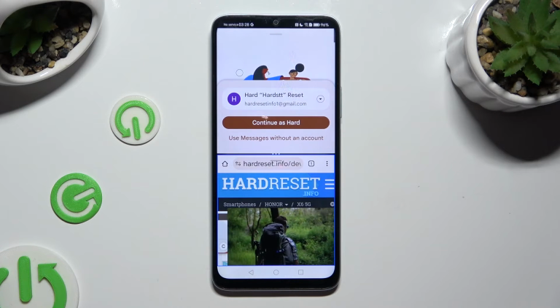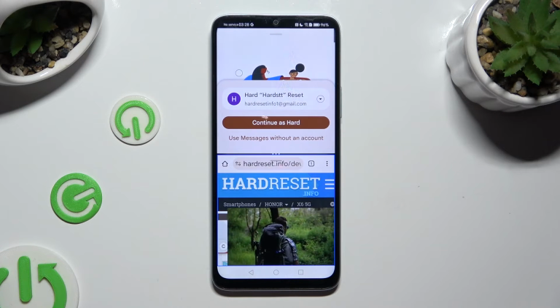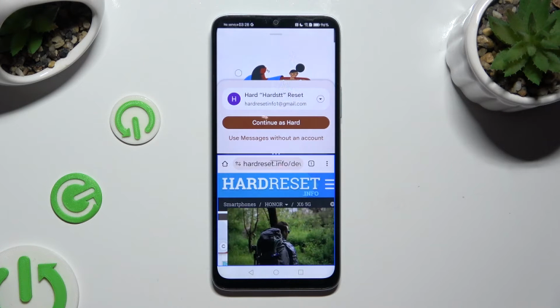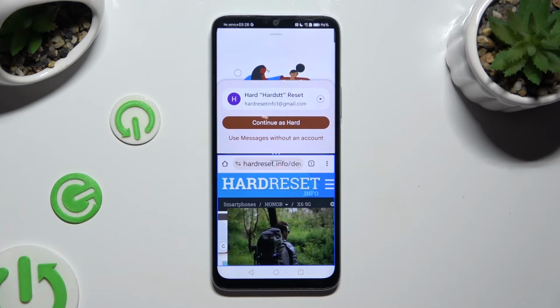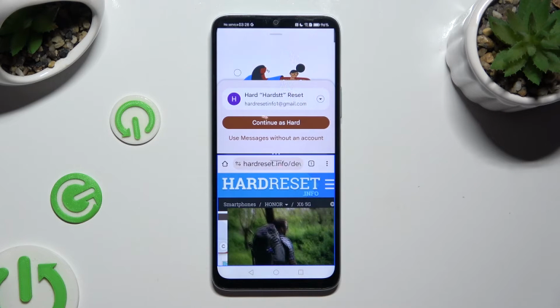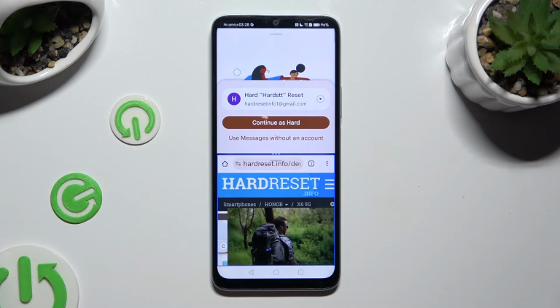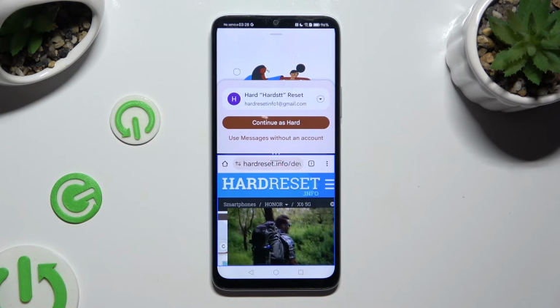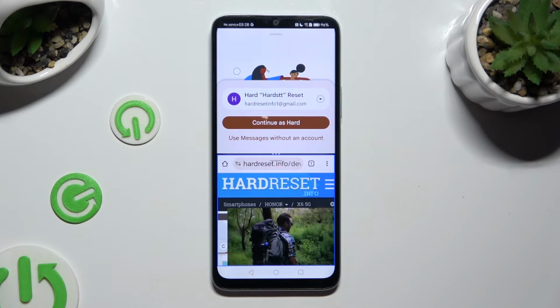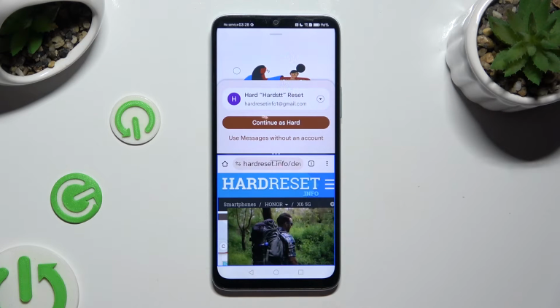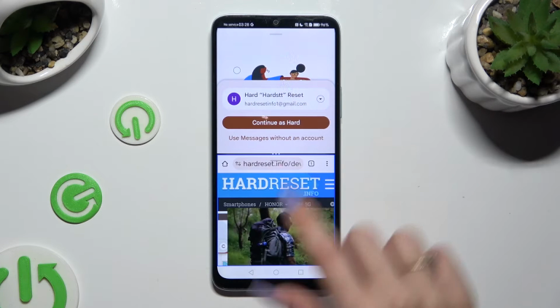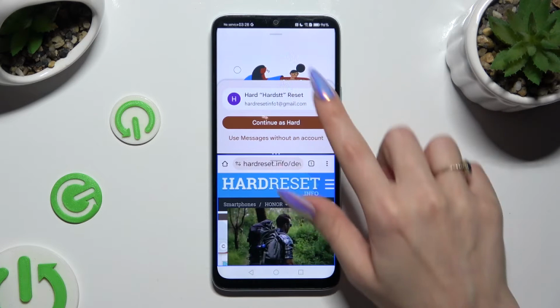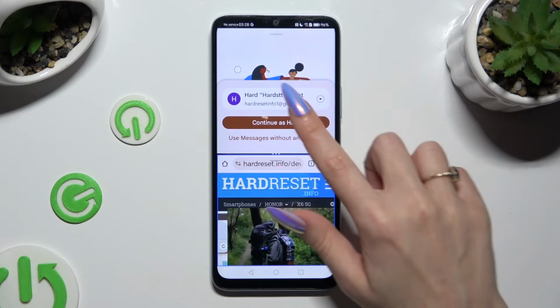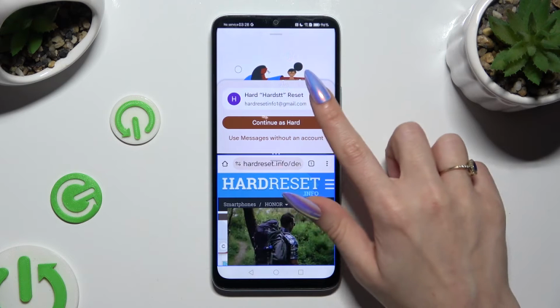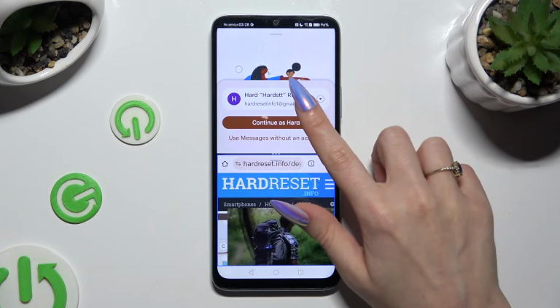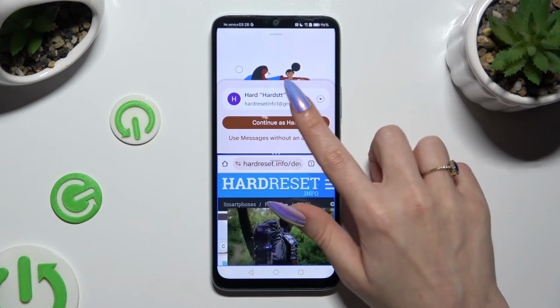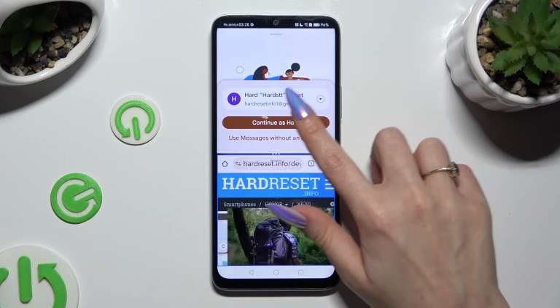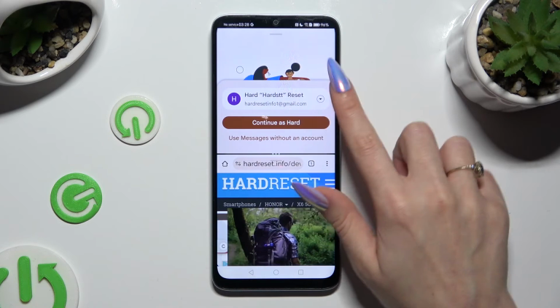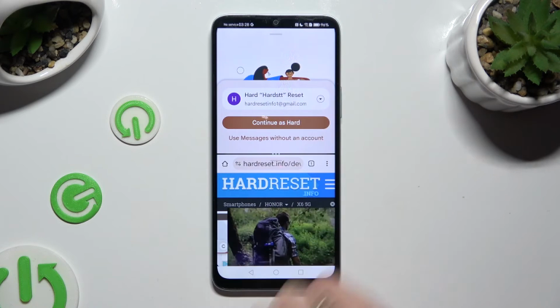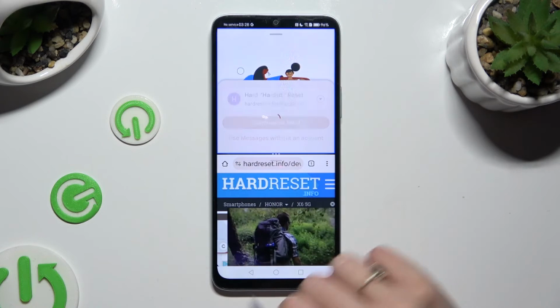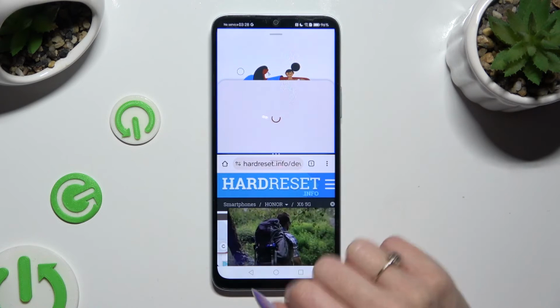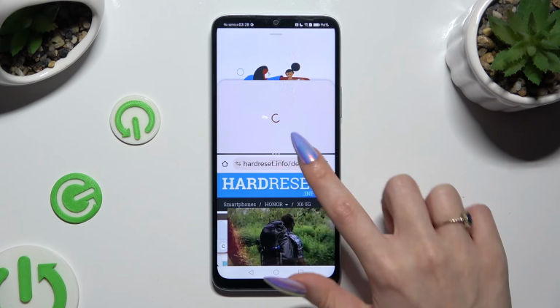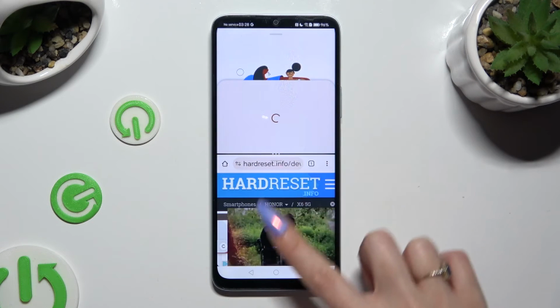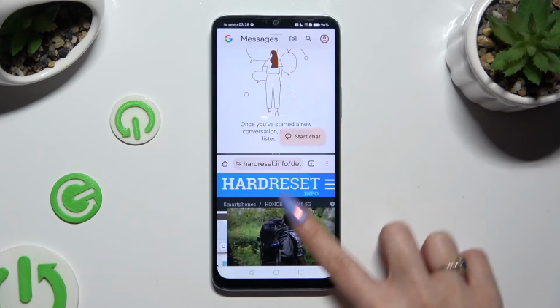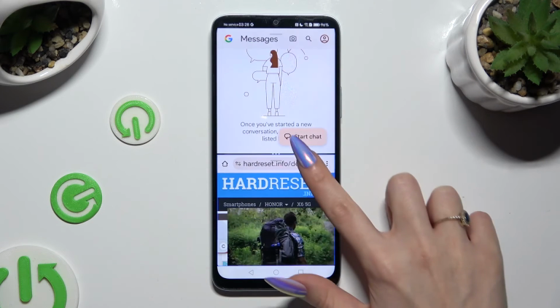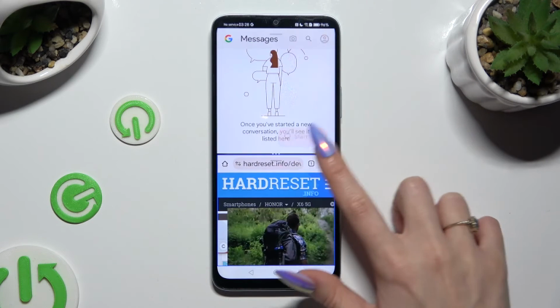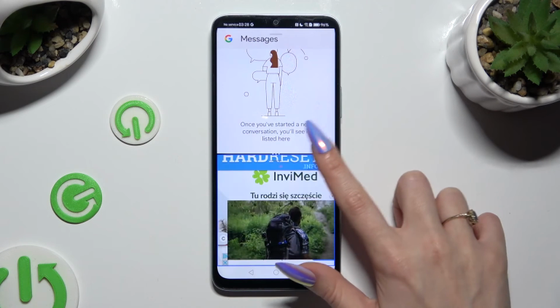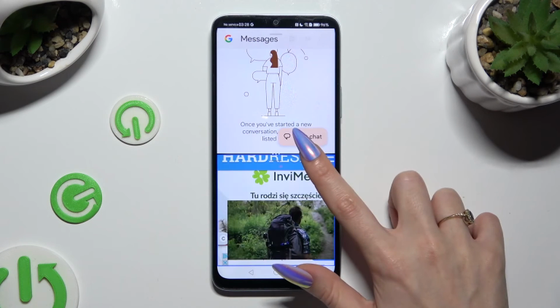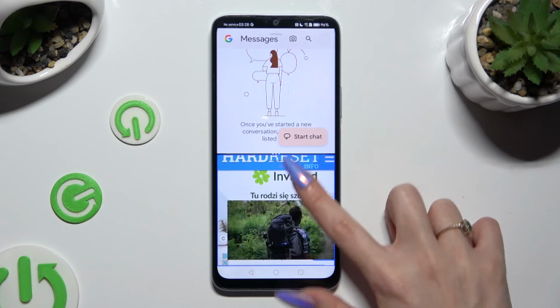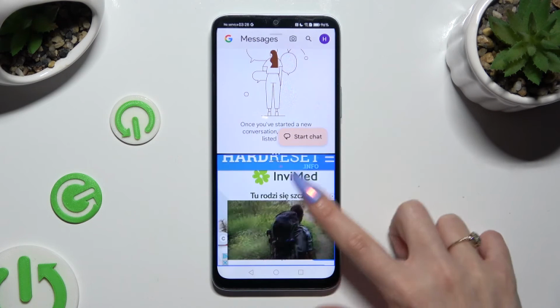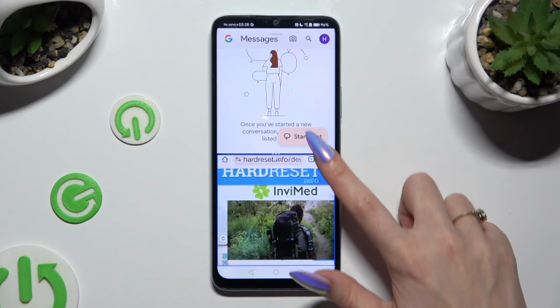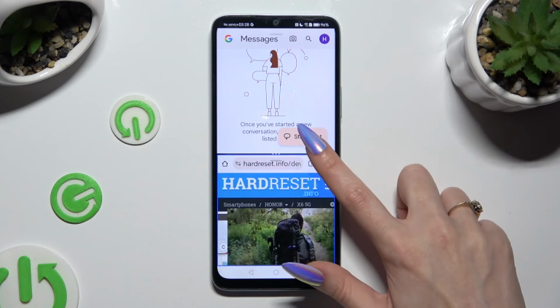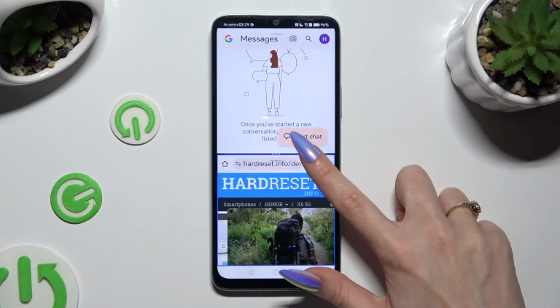As you can see, now I can use both of my apps at the same time.